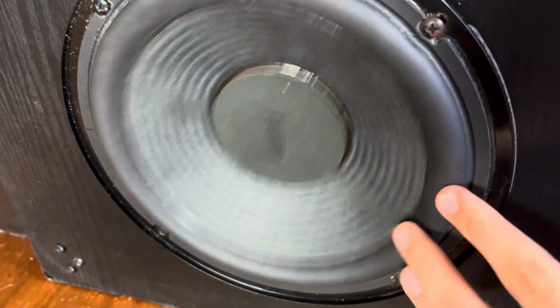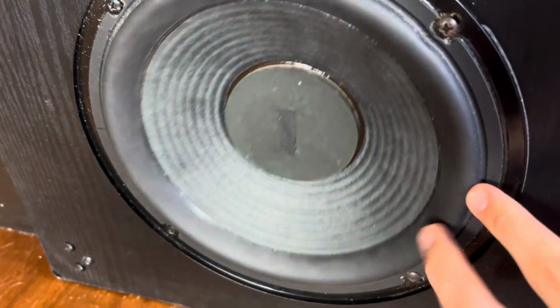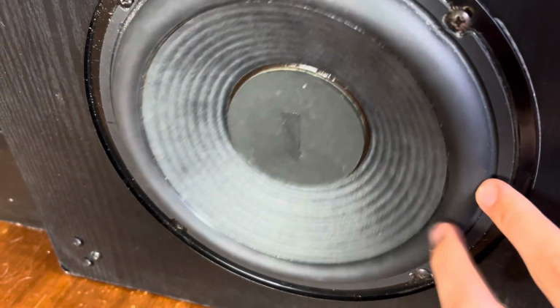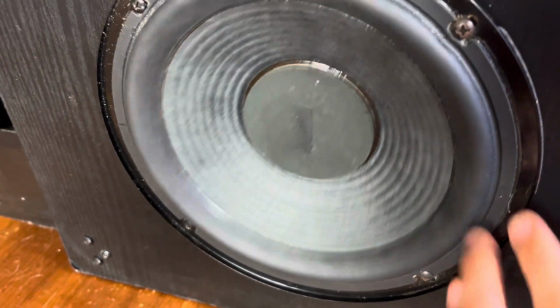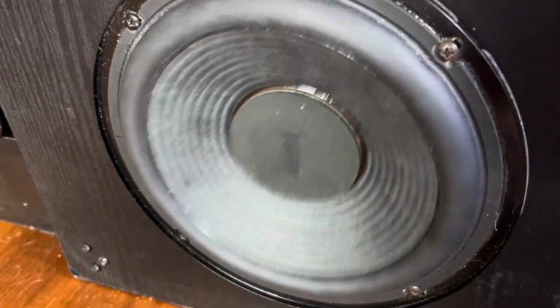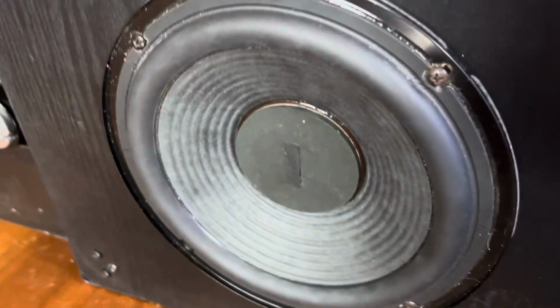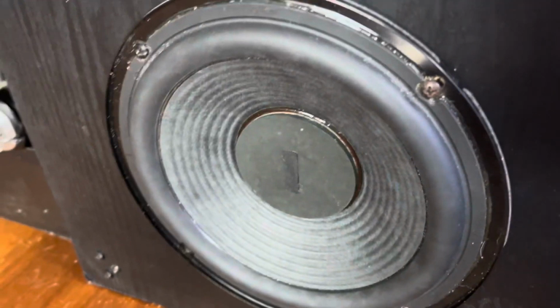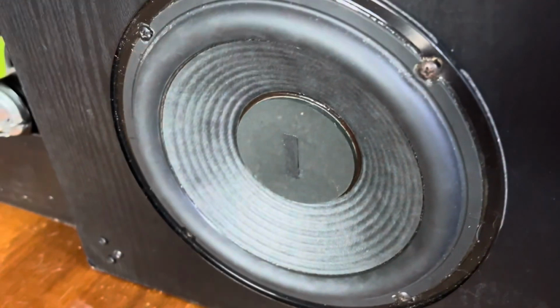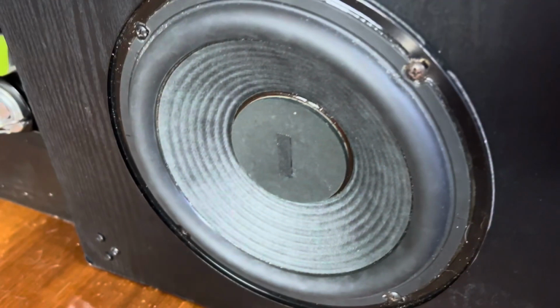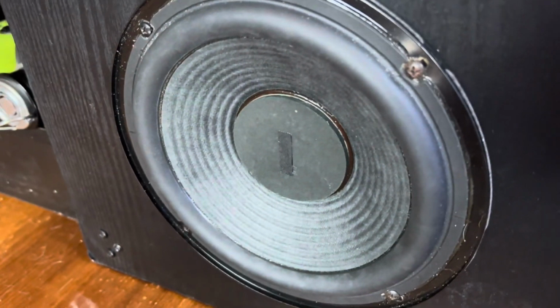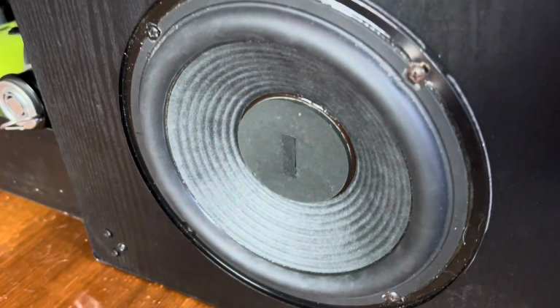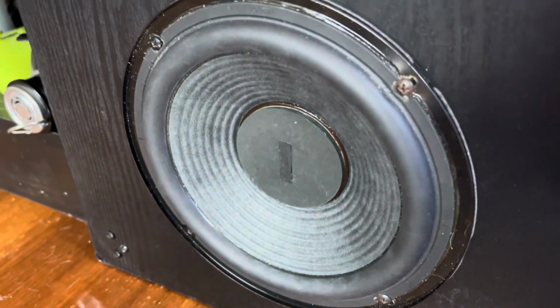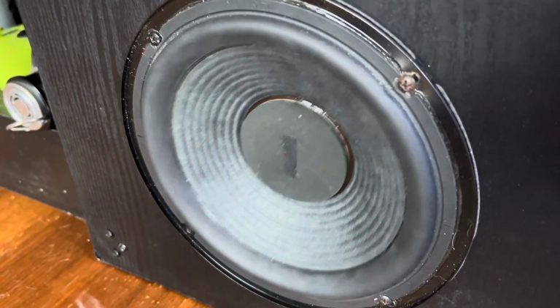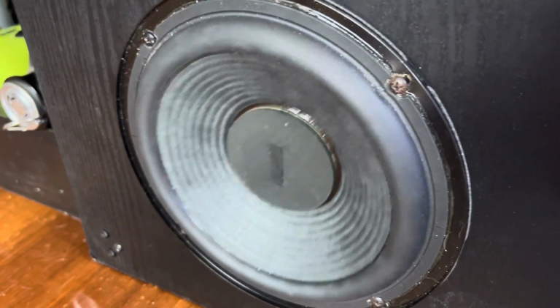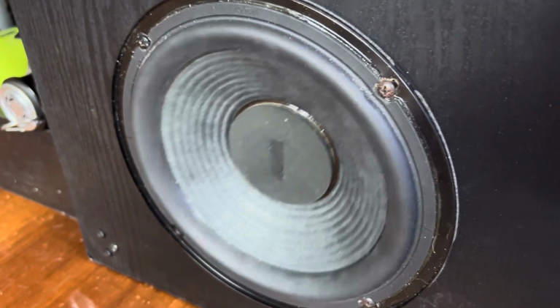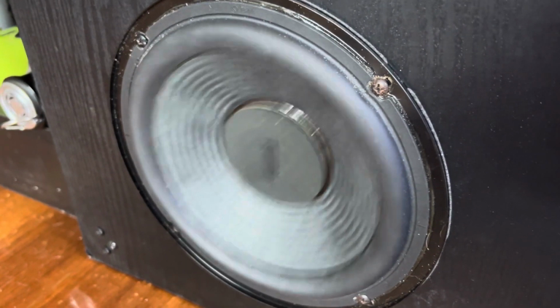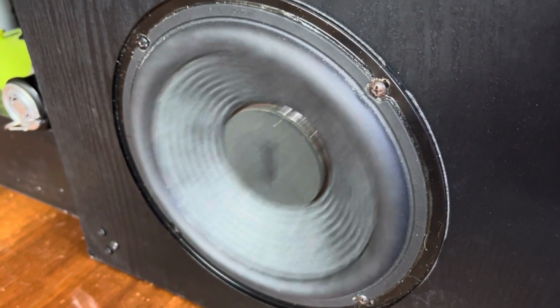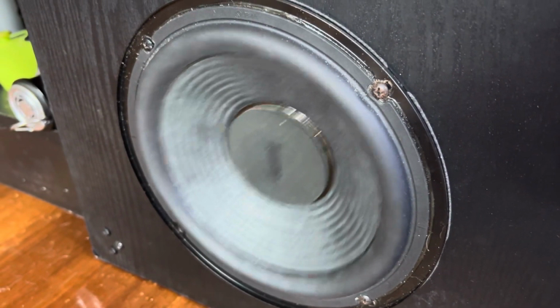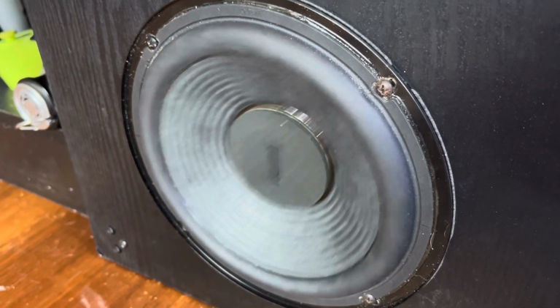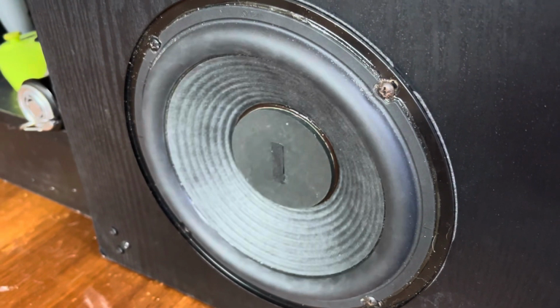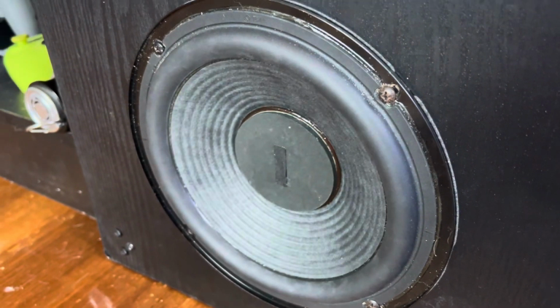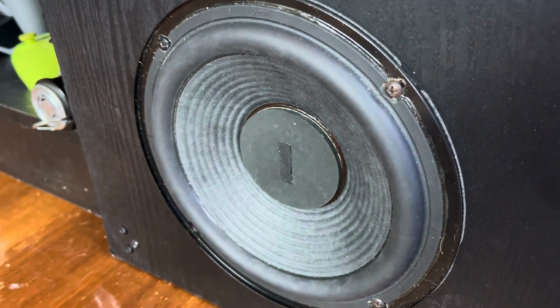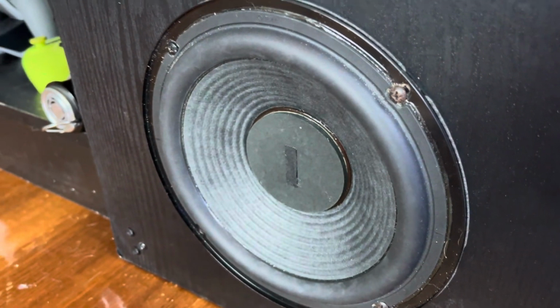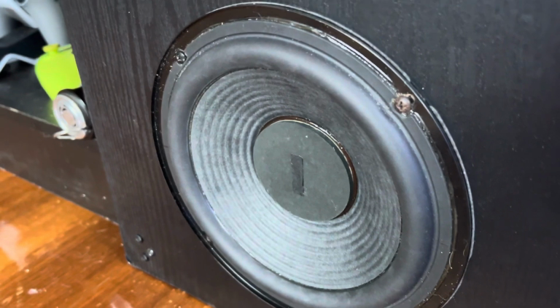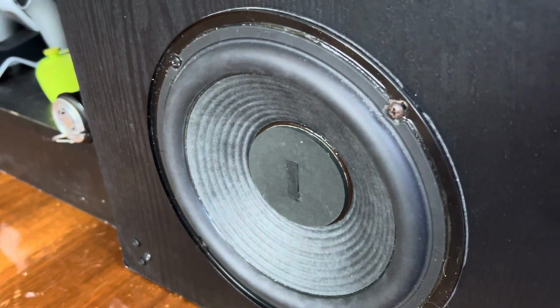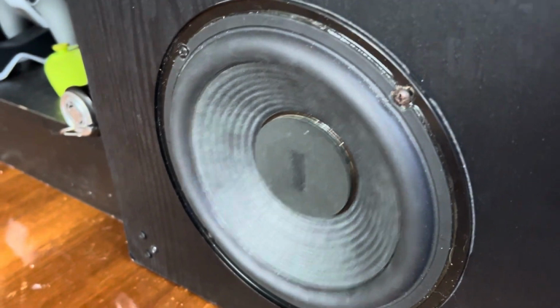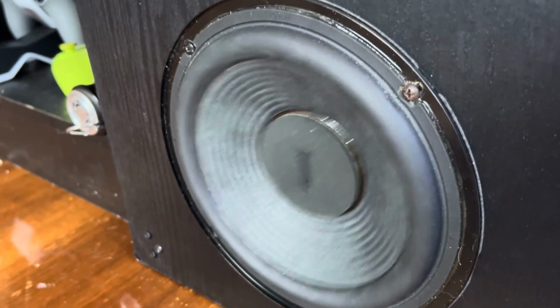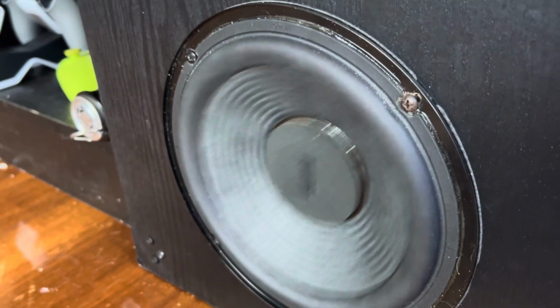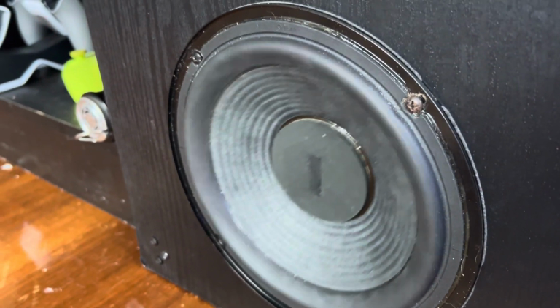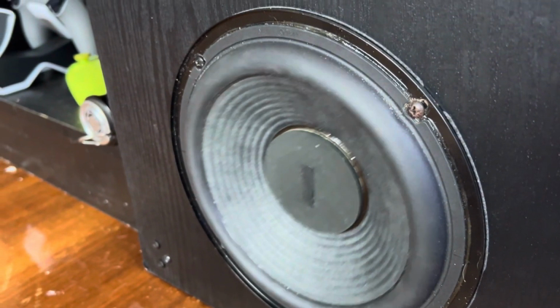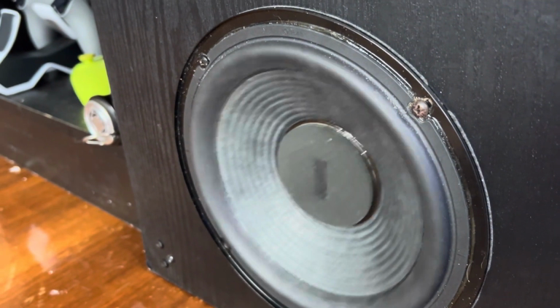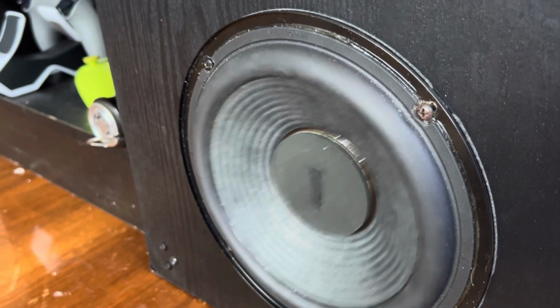It's a ton of flex — it's flexing a lot more in real life than it is on video. It's flexing too fast for the camera to pick up.